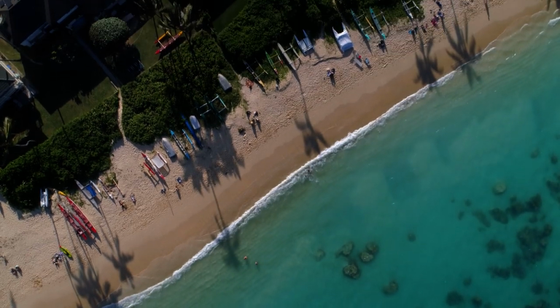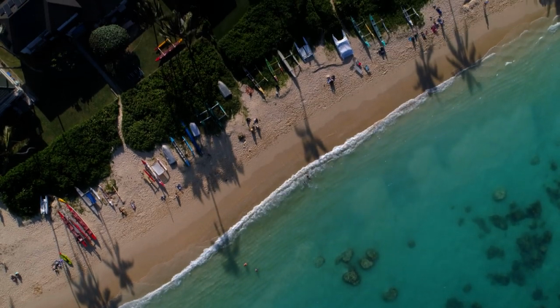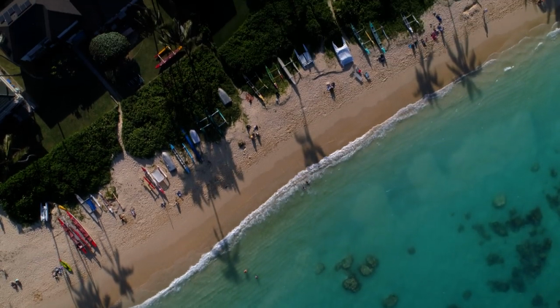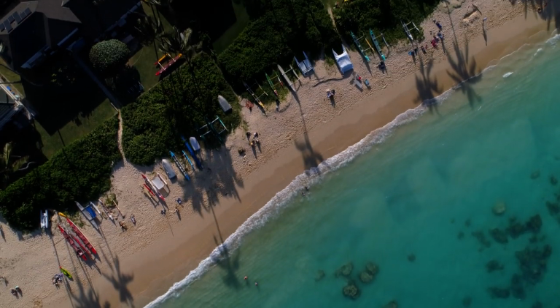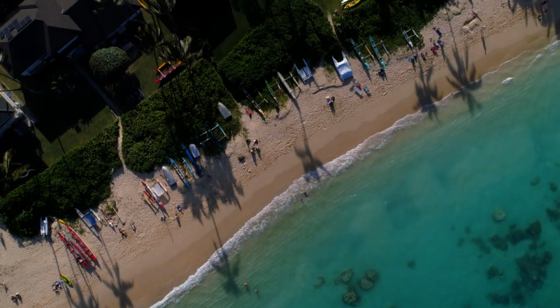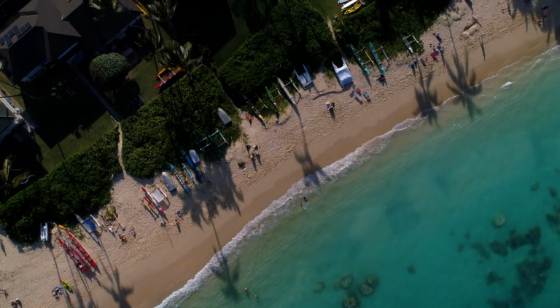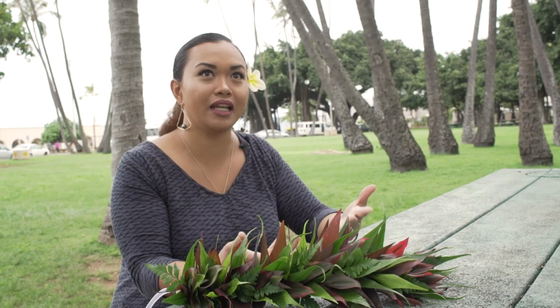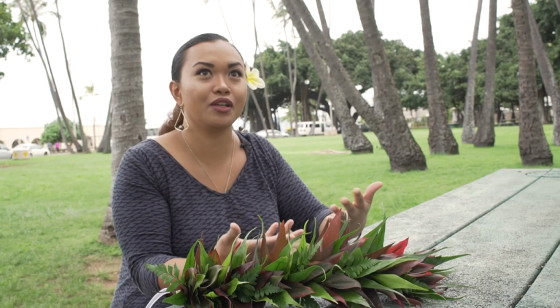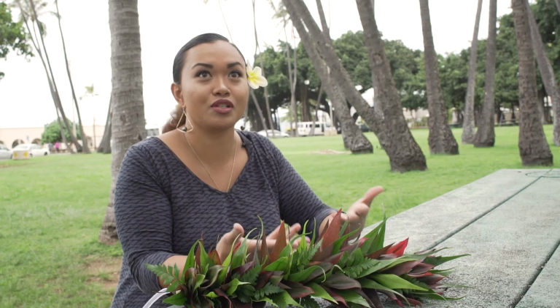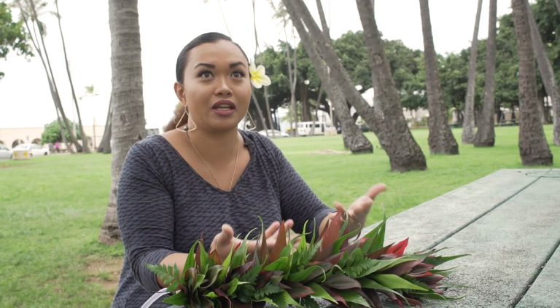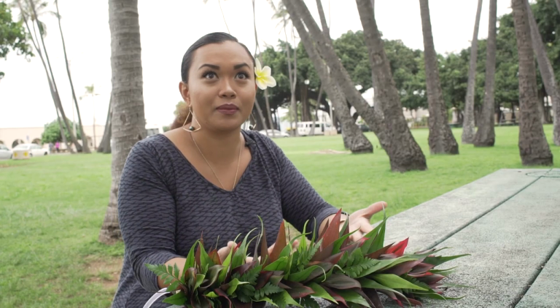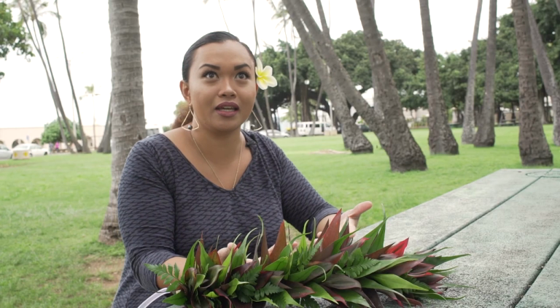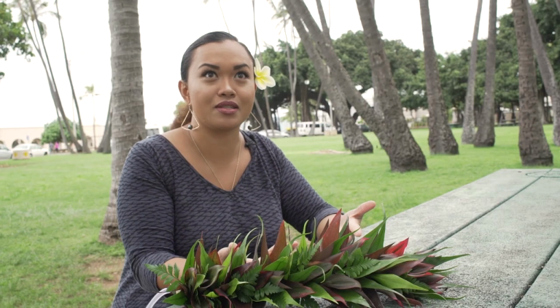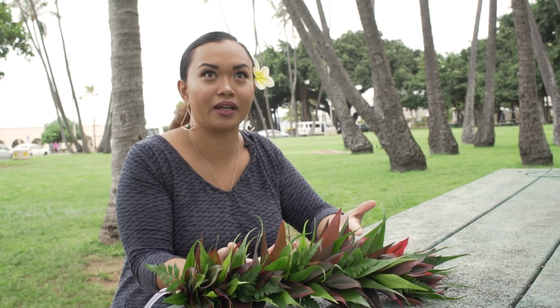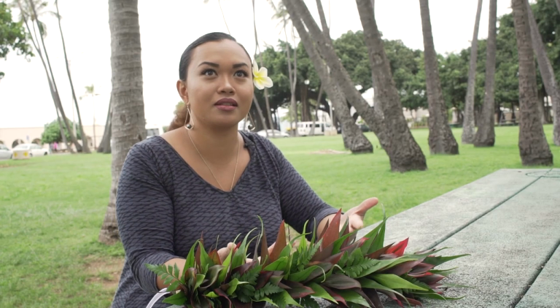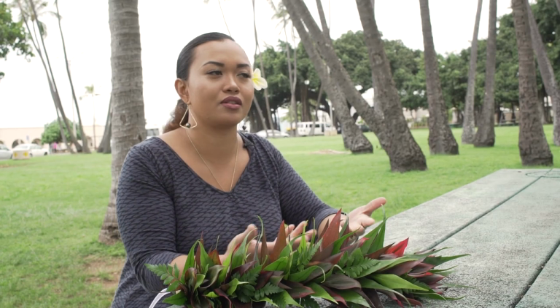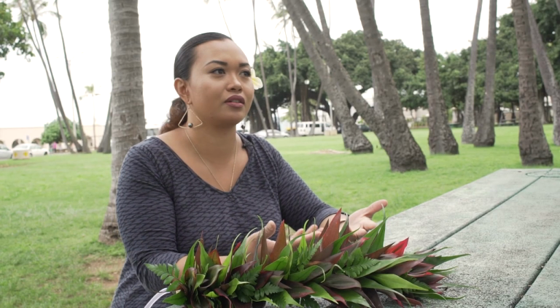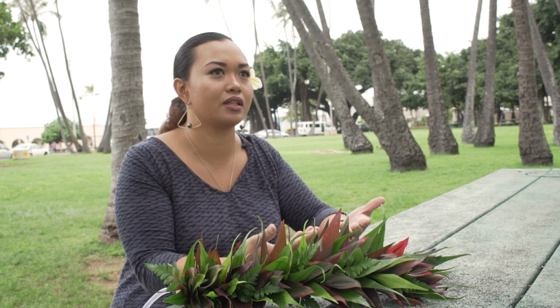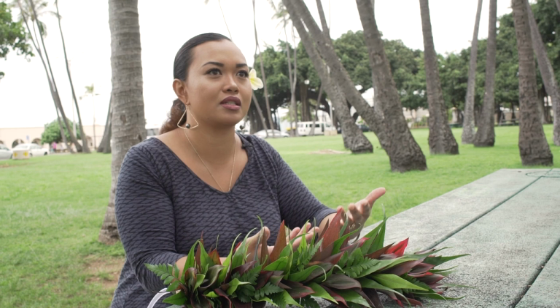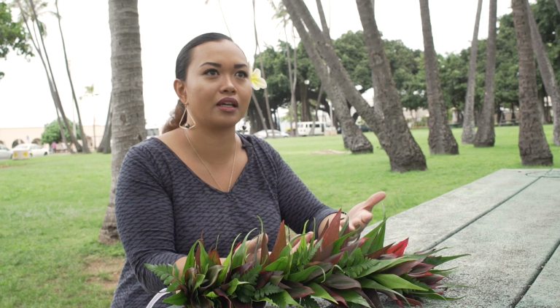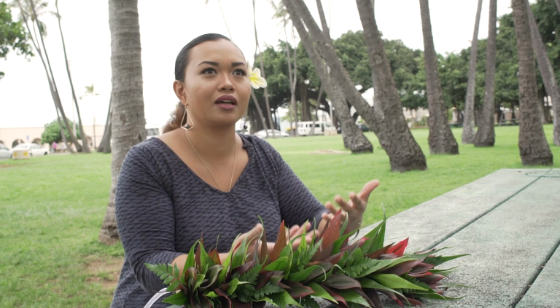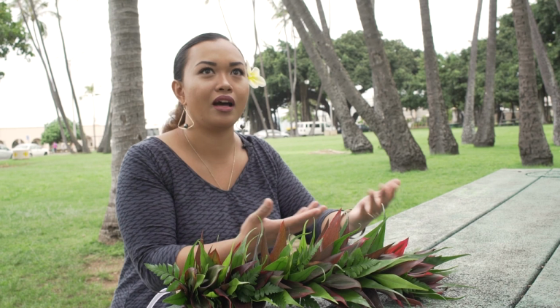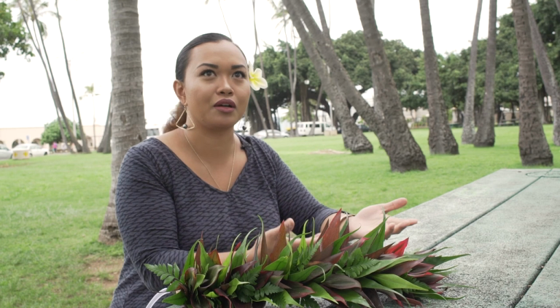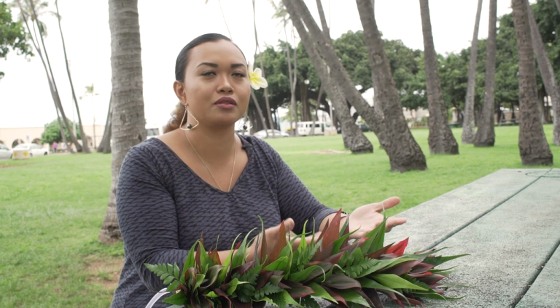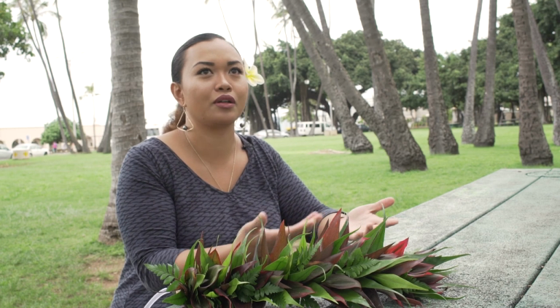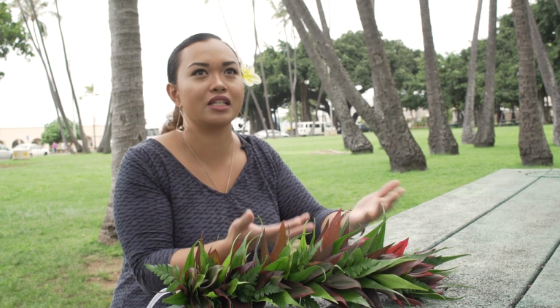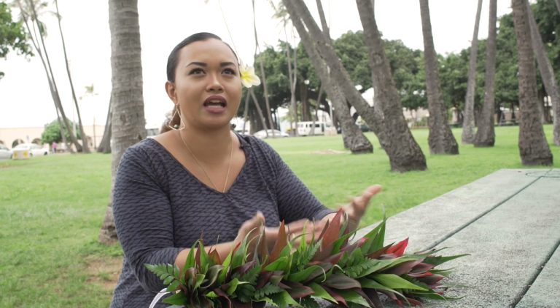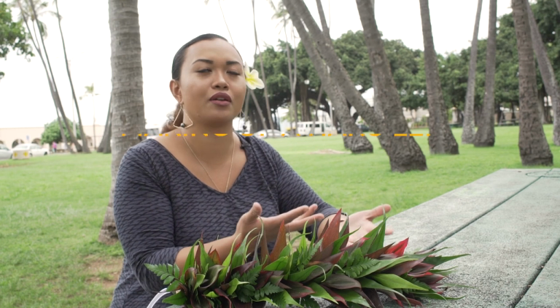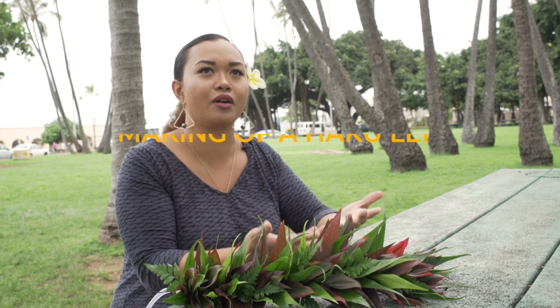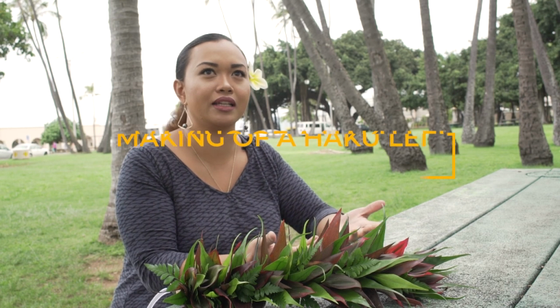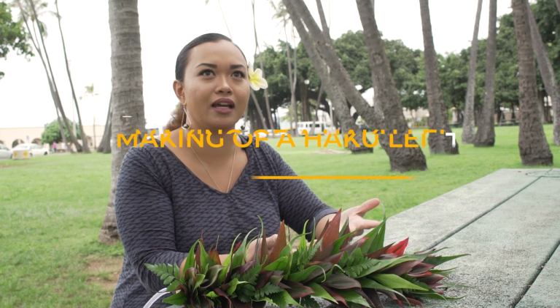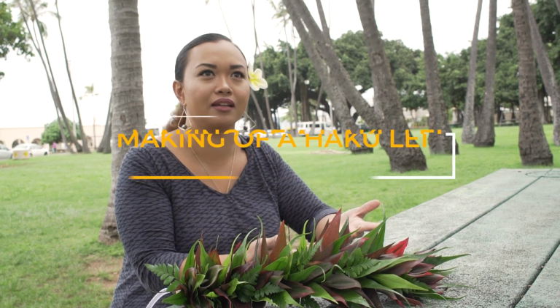When you give somebody a lei, you usually give them a kiss, right? So it's like hakus and honis — they kind of go hand in hand.